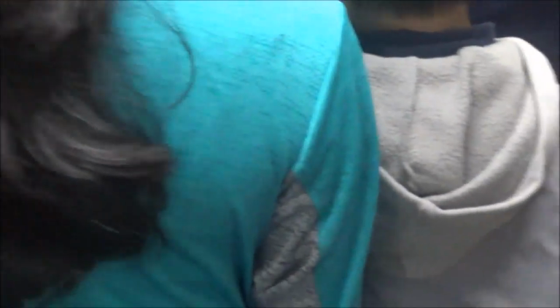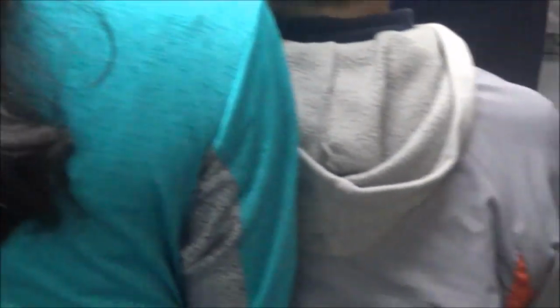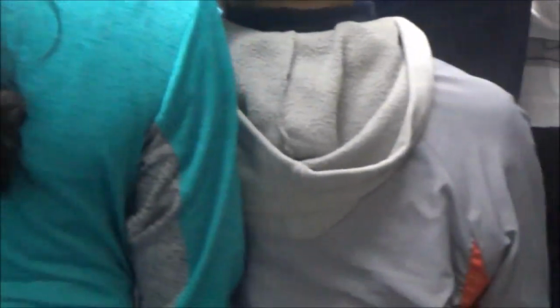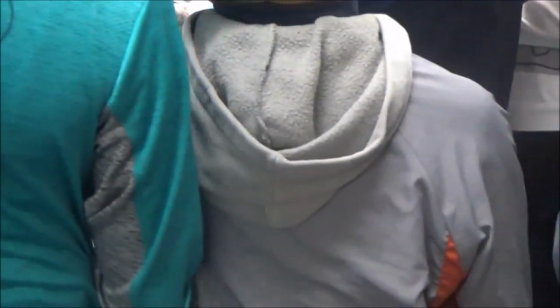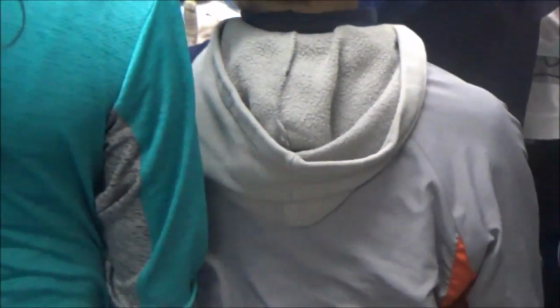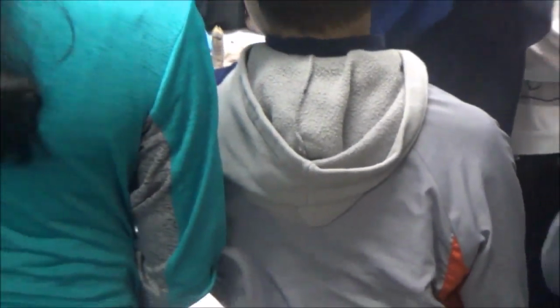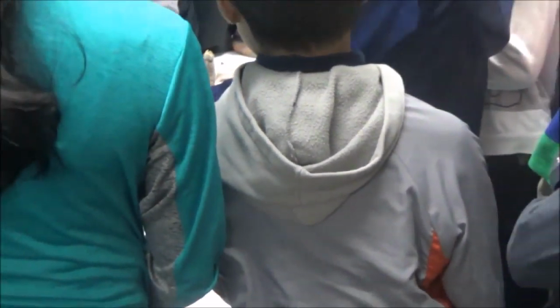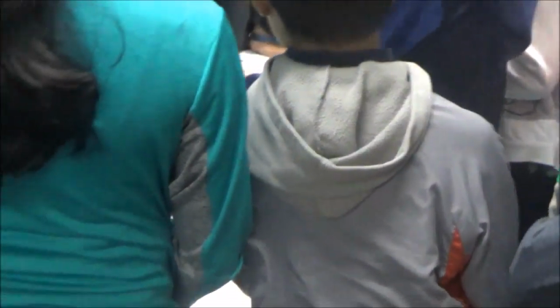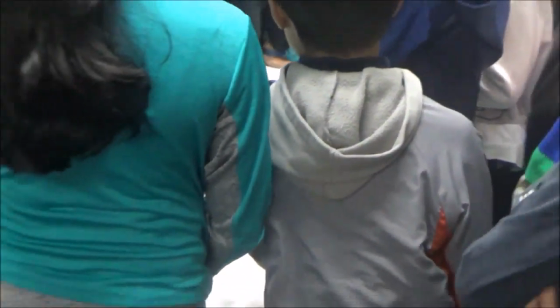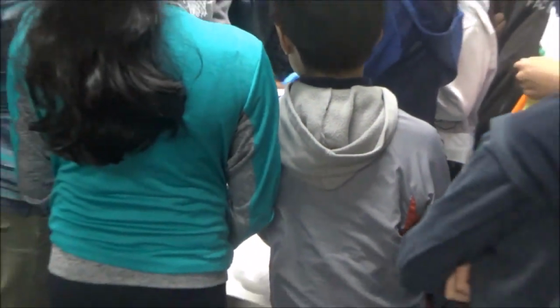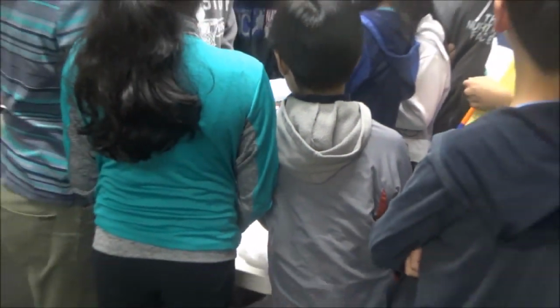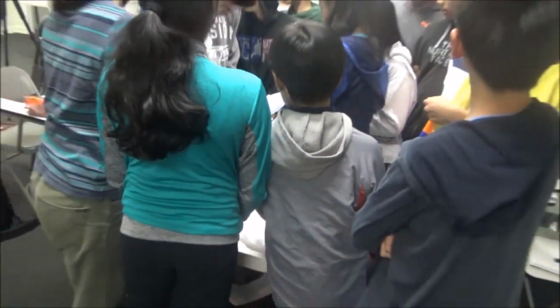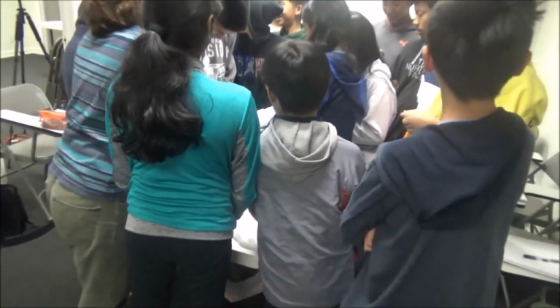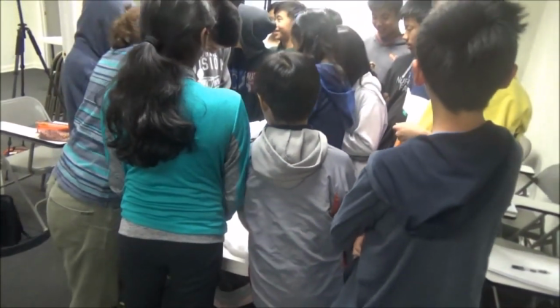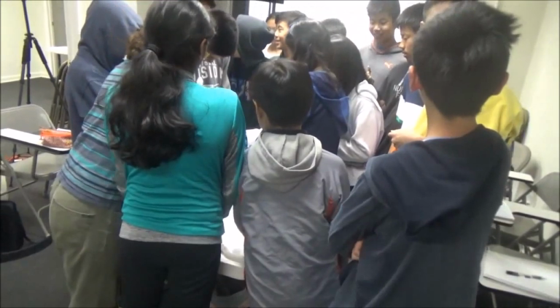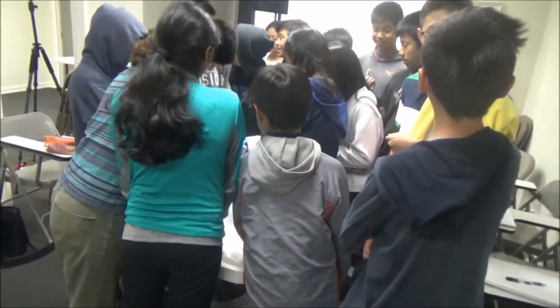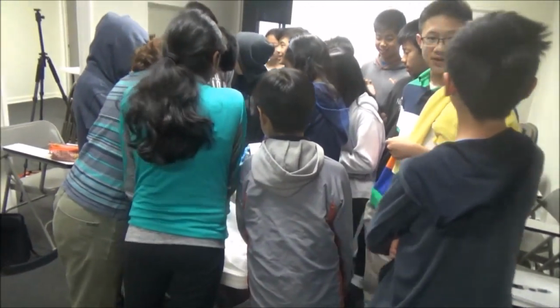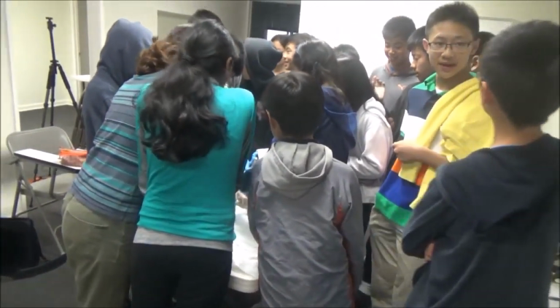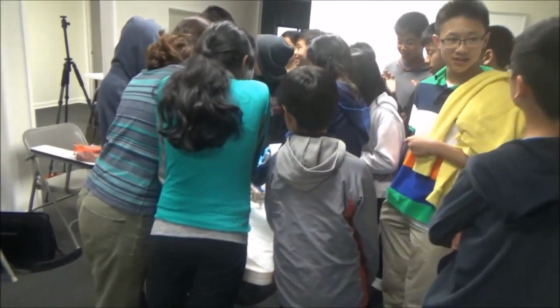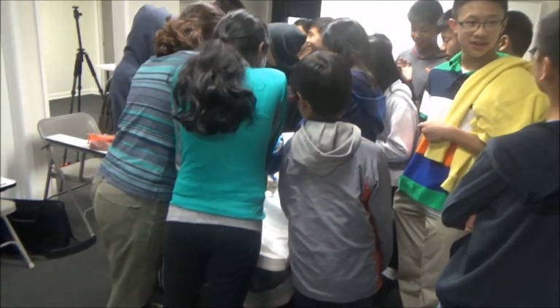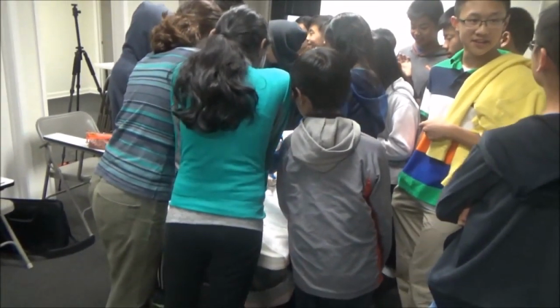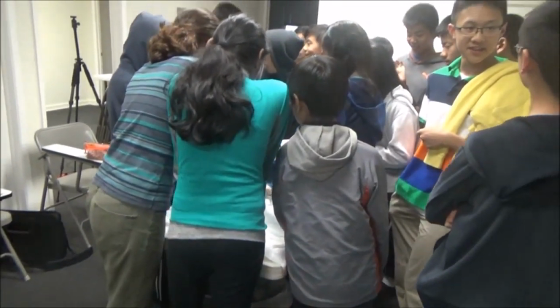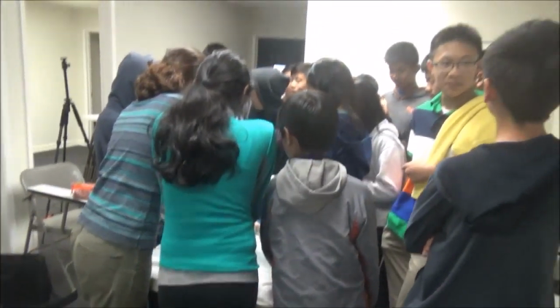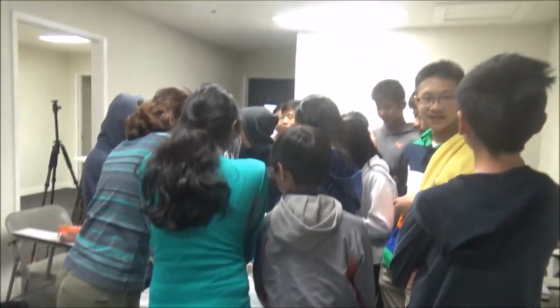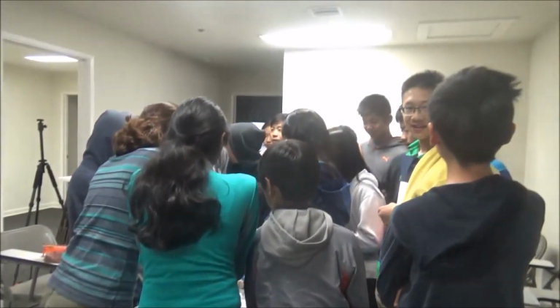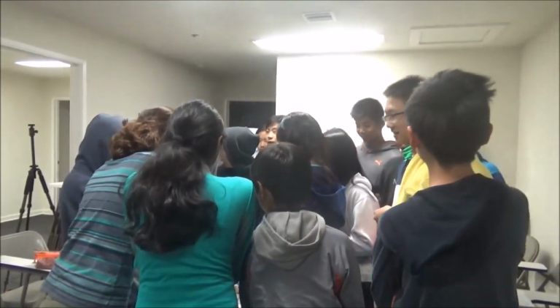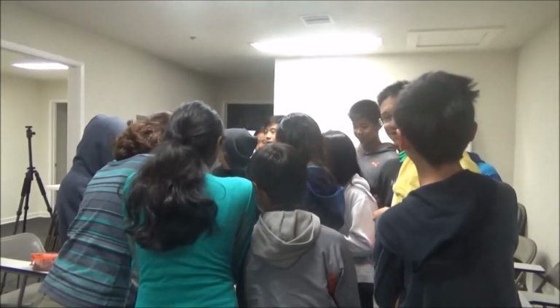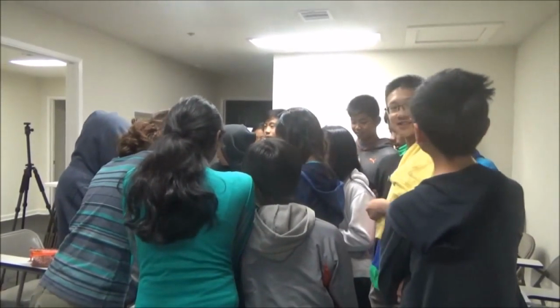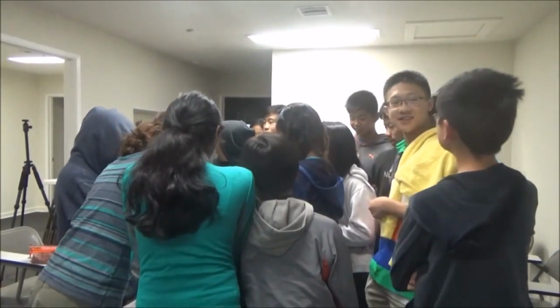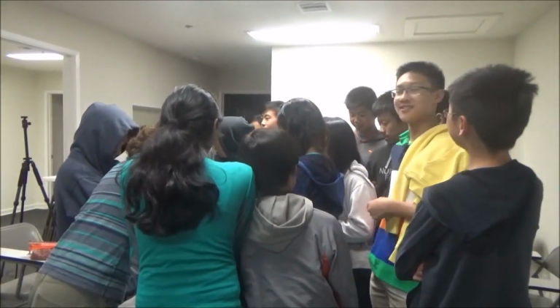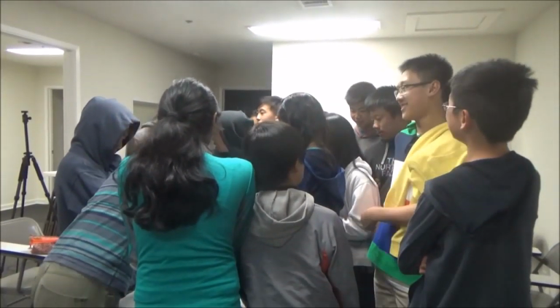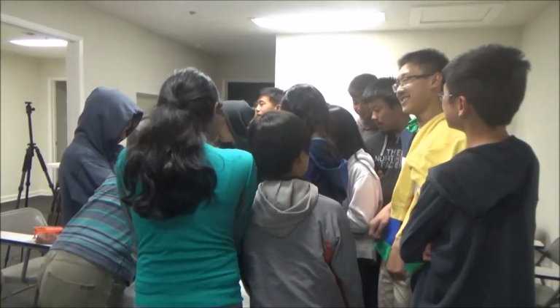Last year when we were dissecting a squid, we just dropped the scalpel and put it back in the drain like nothing happened, and we just continued.